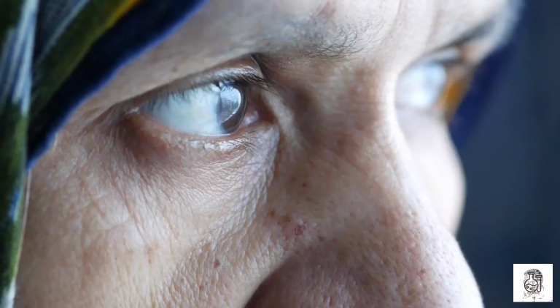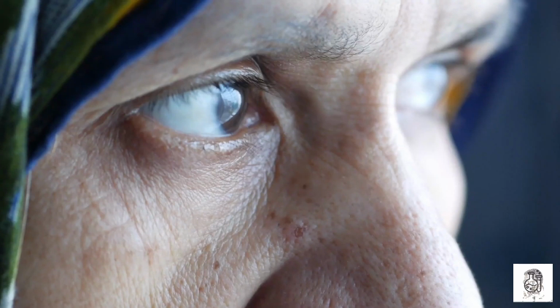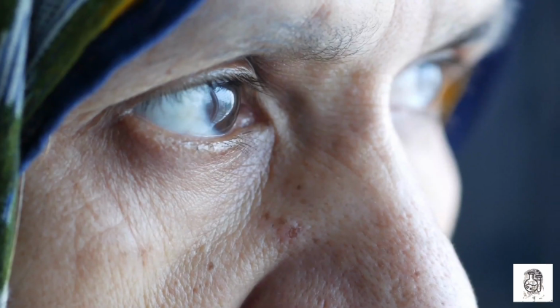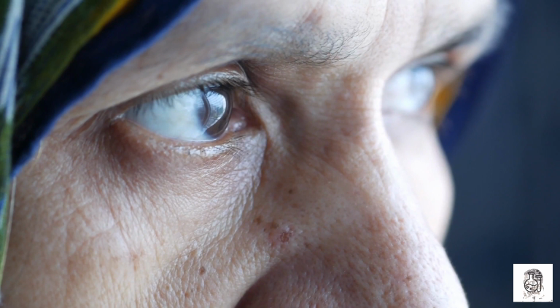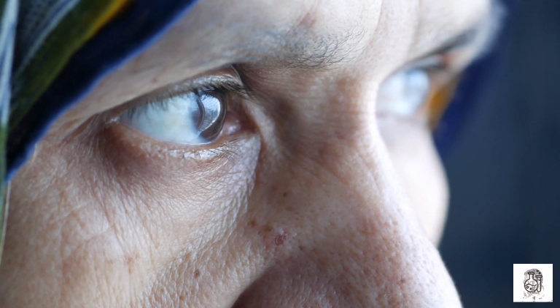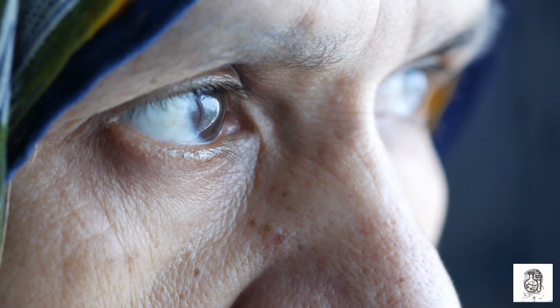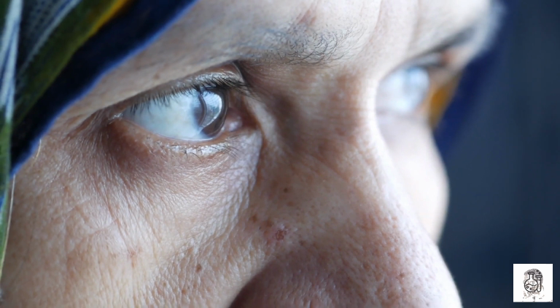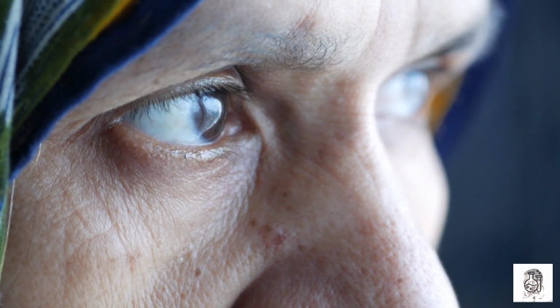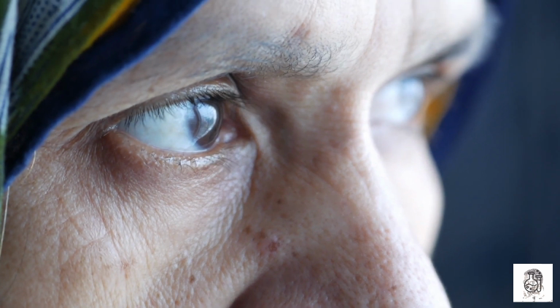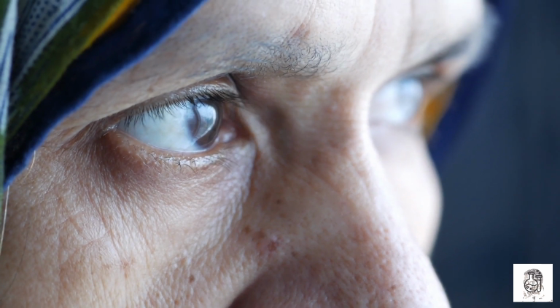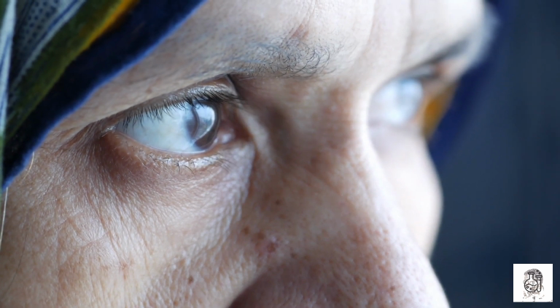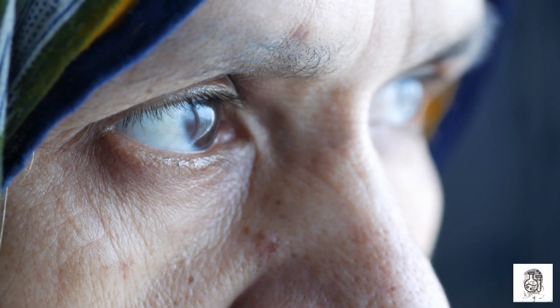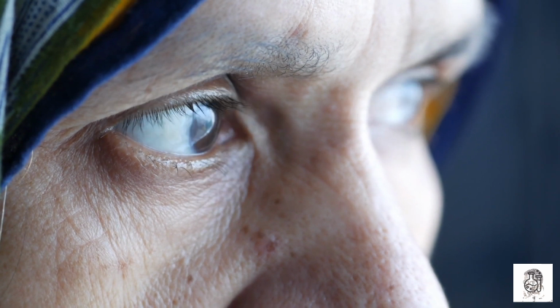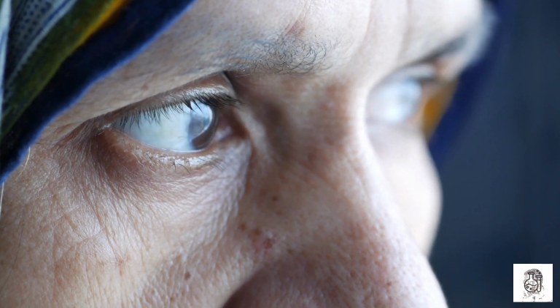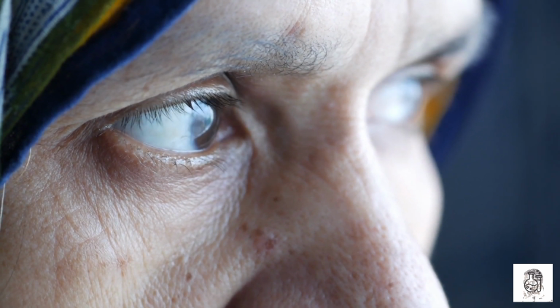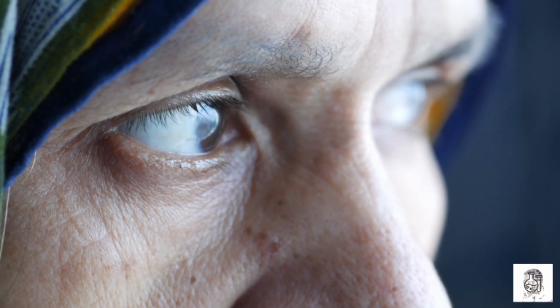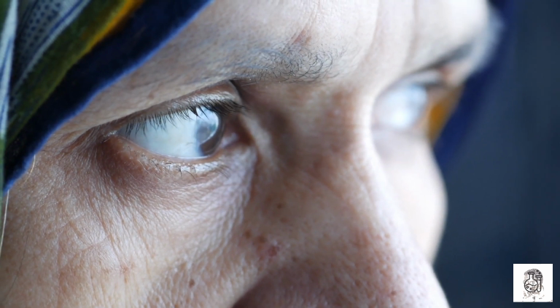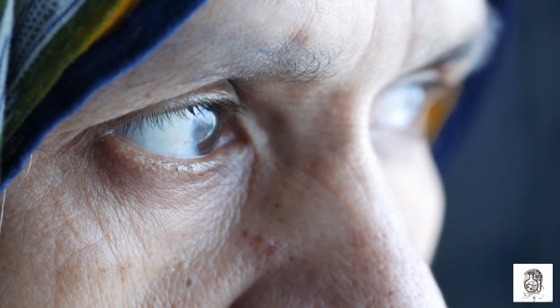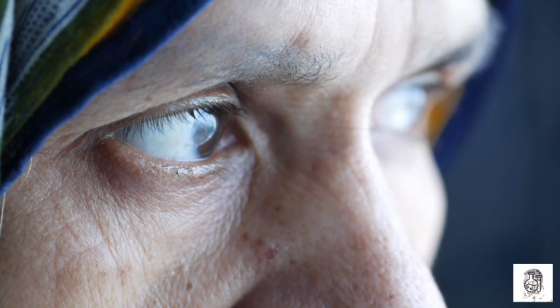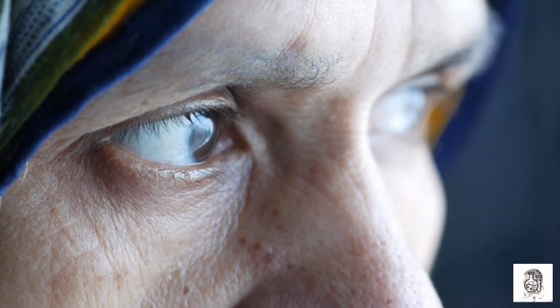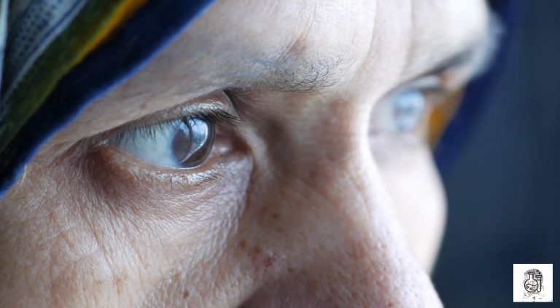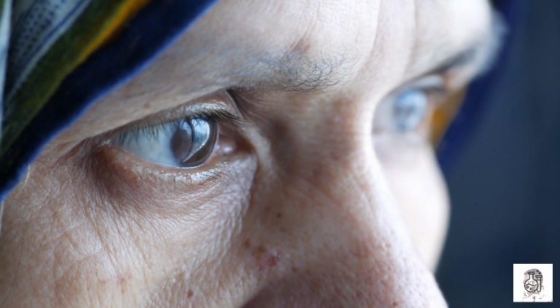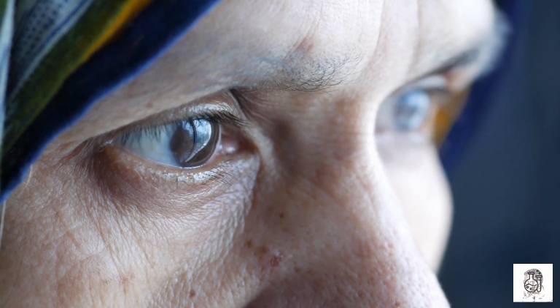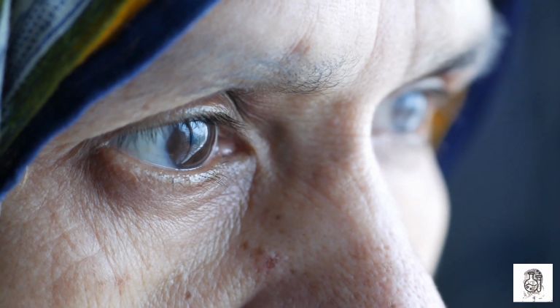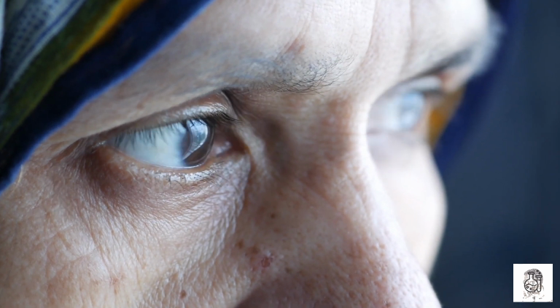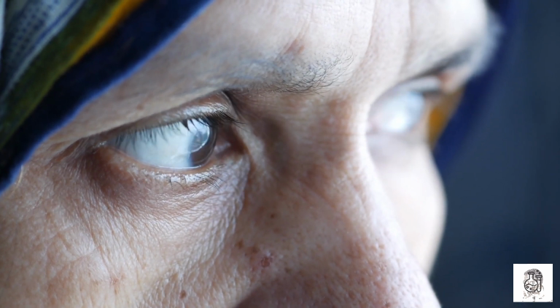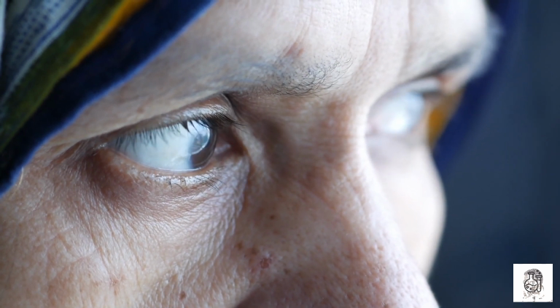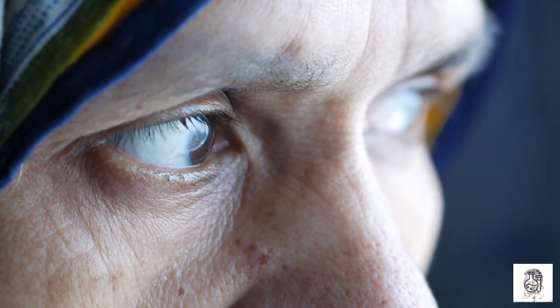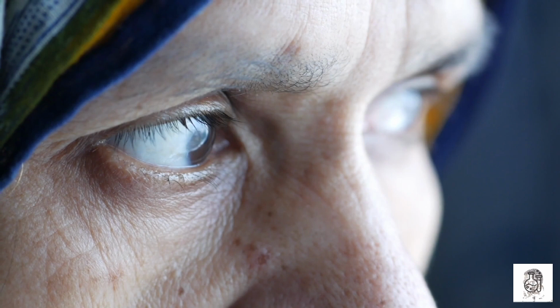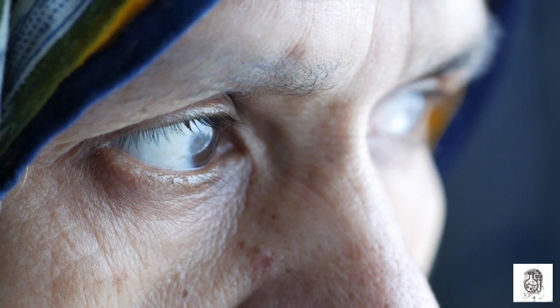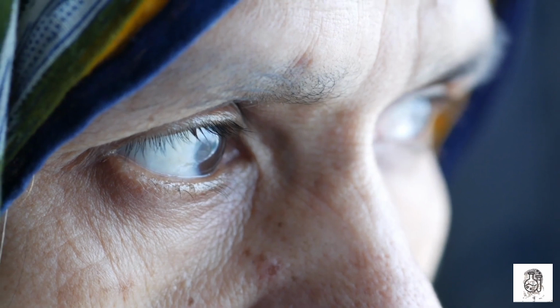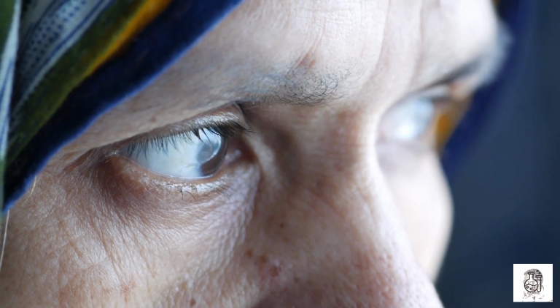Thulium lasers are used to treat a variety of eye conditions, including cataracts, glaucoma, and retinal detachments.